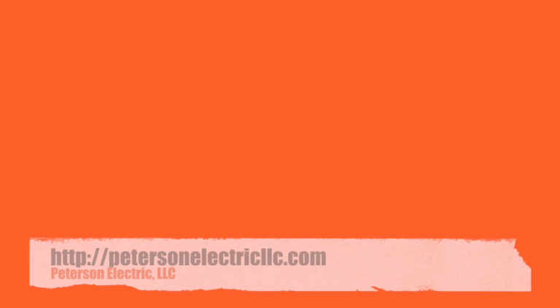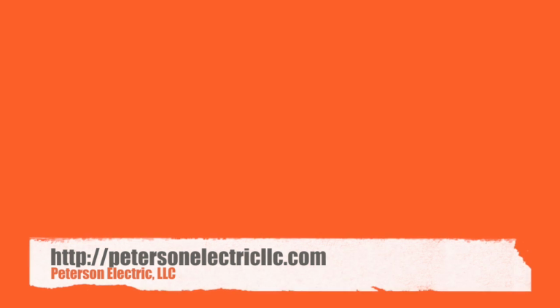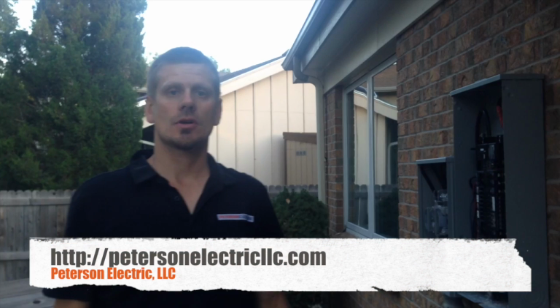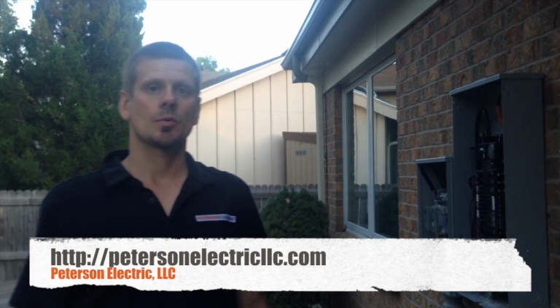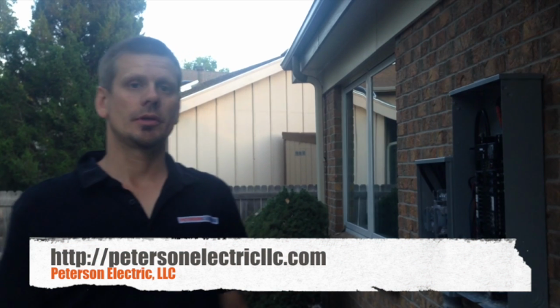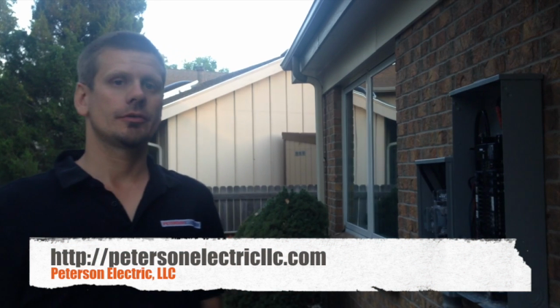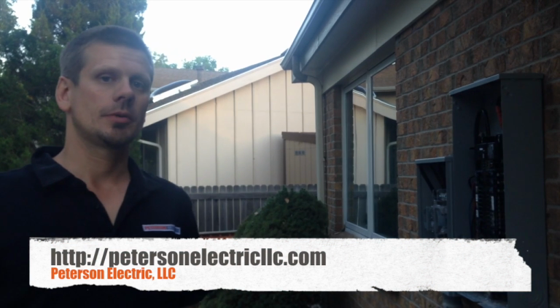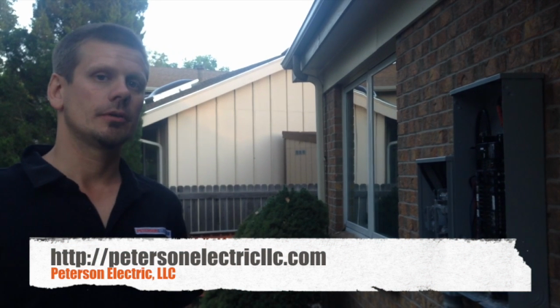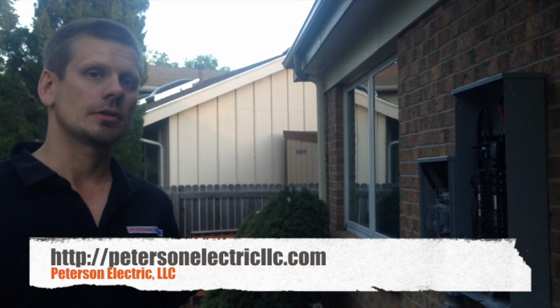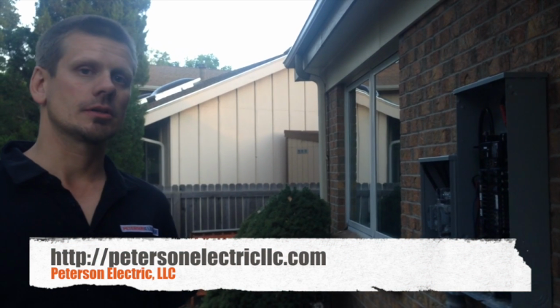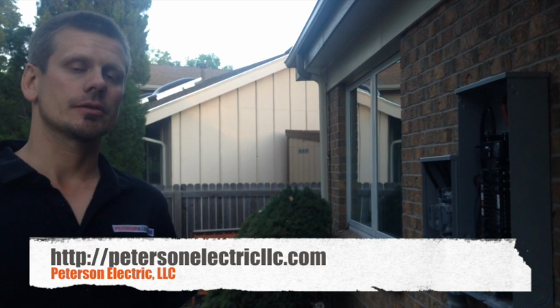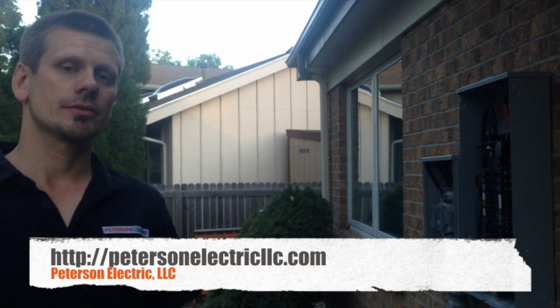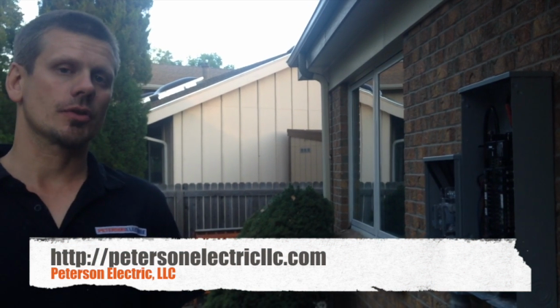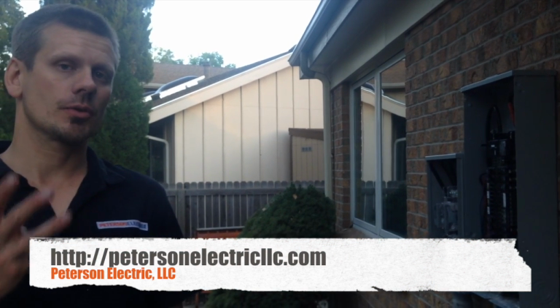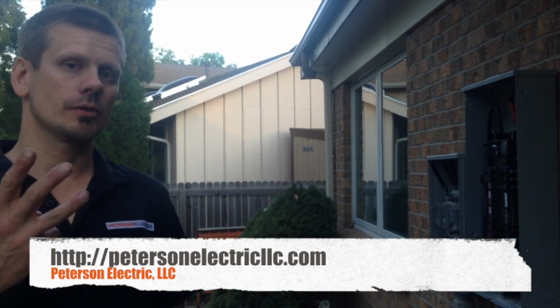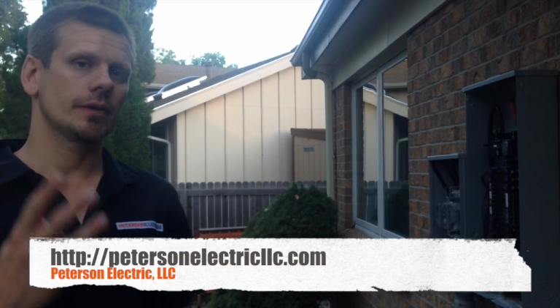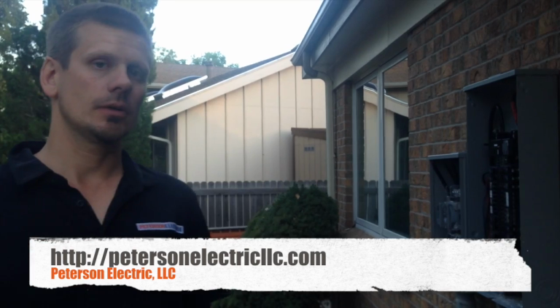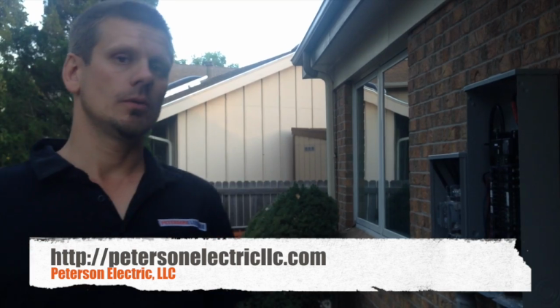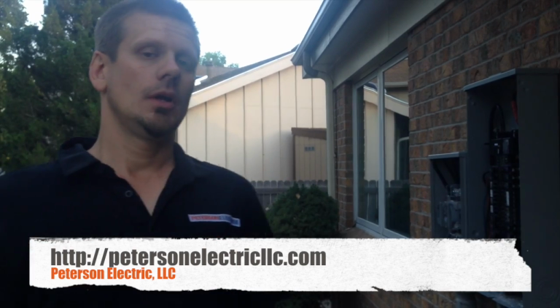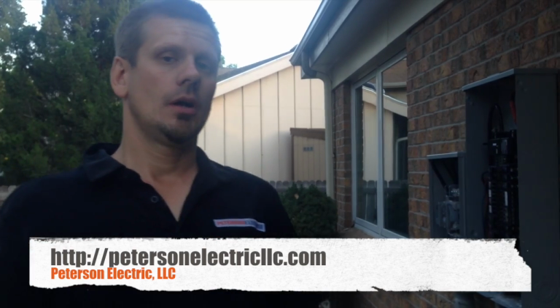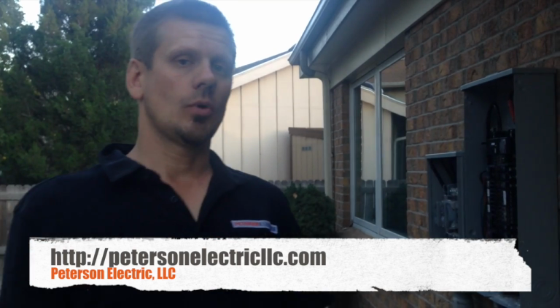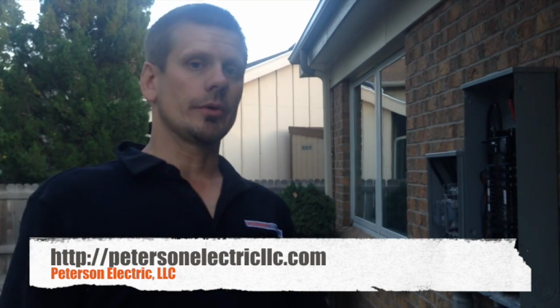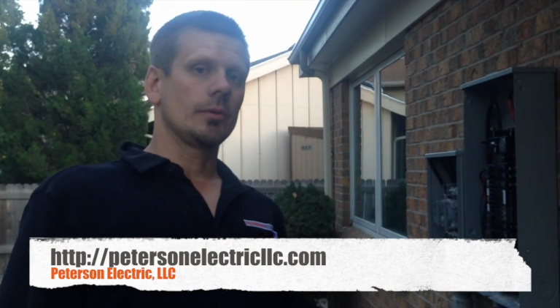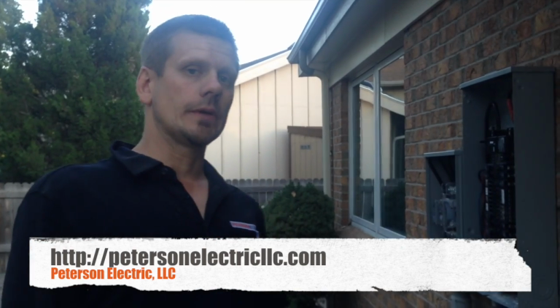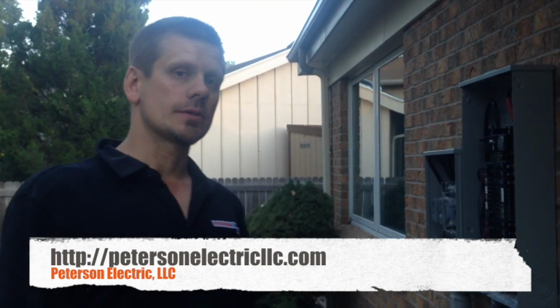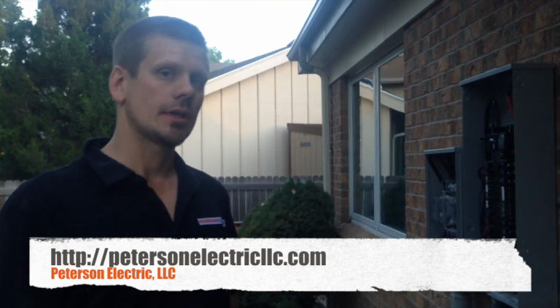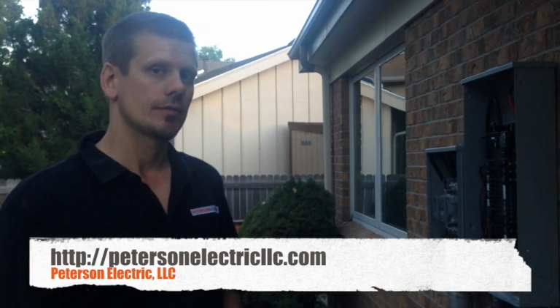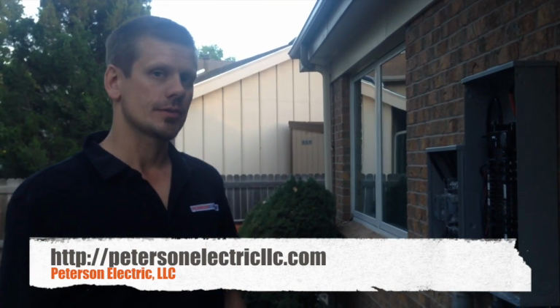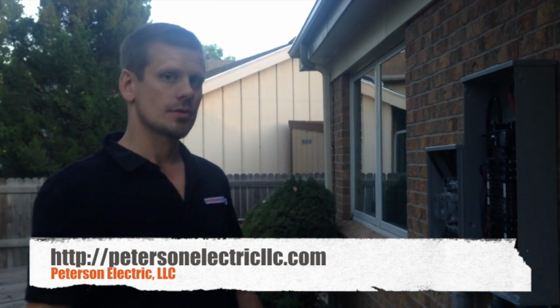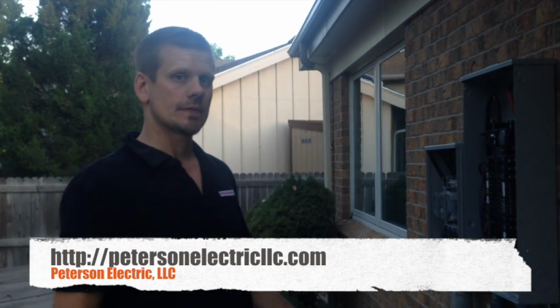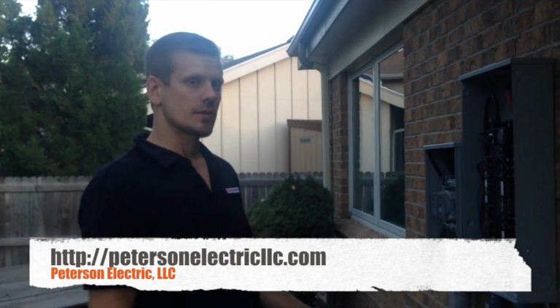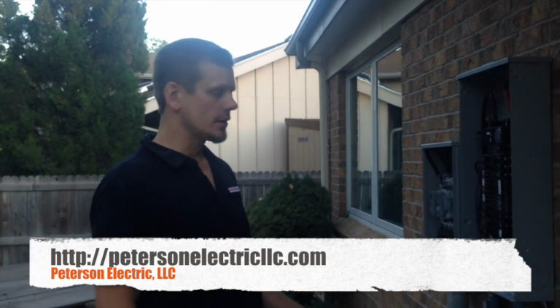This is Joshua Peterson, Peterson Electric. This is the third video of what we're doing here today for this service change.